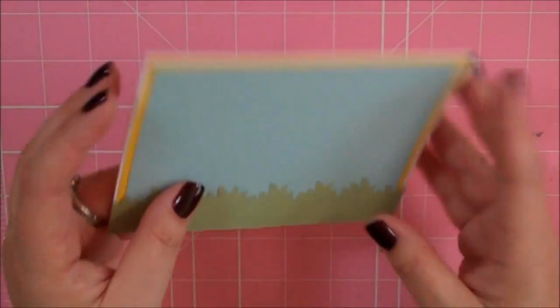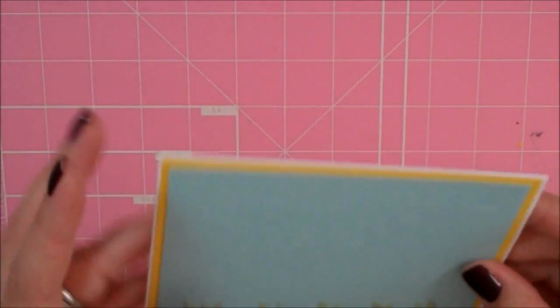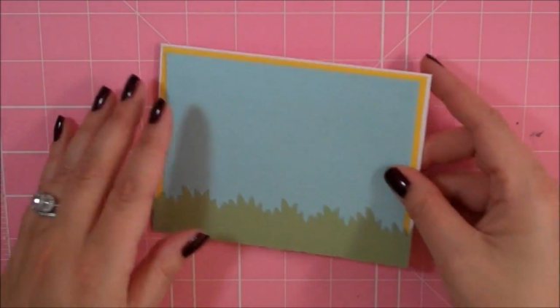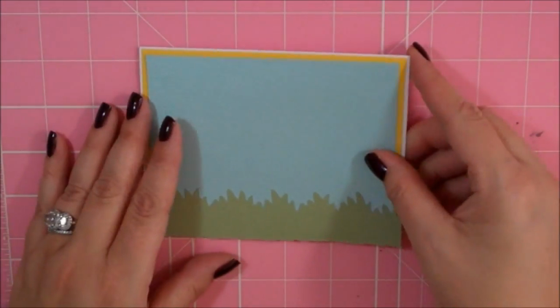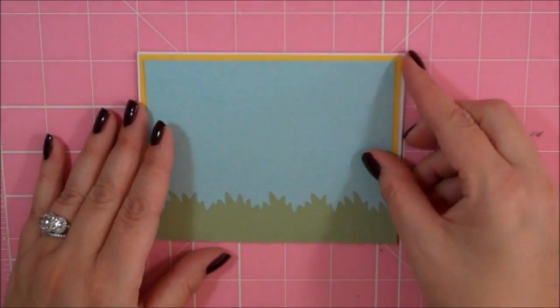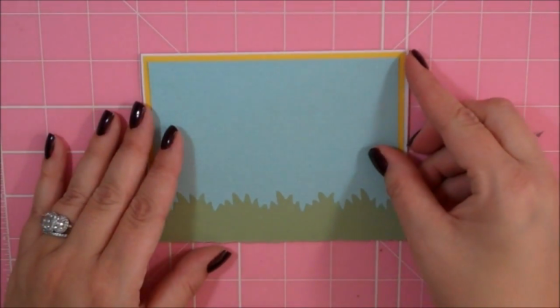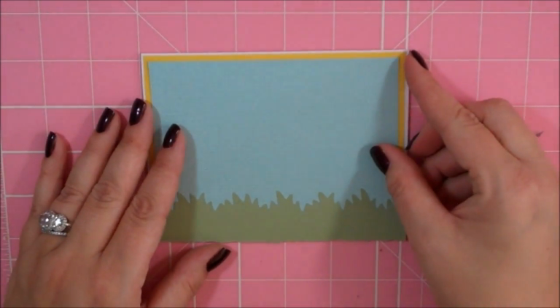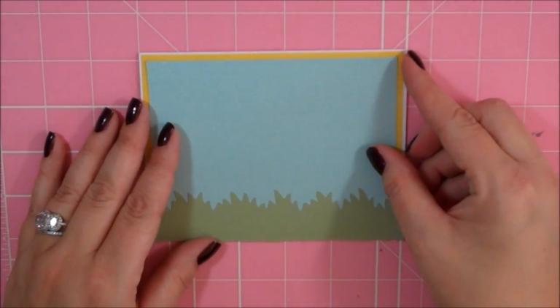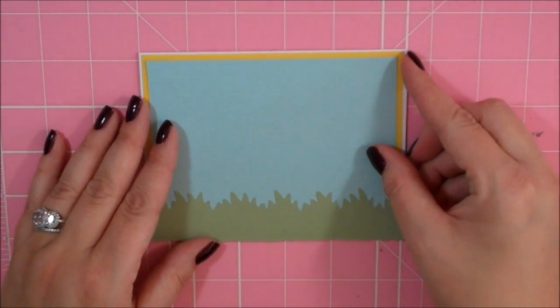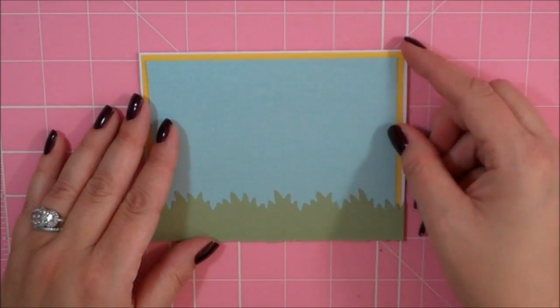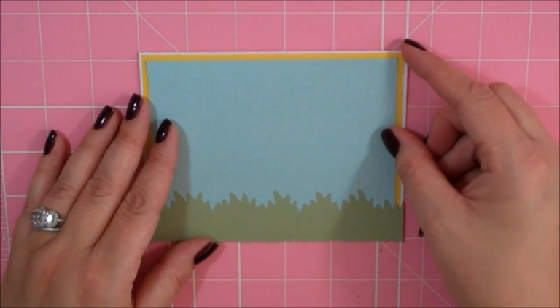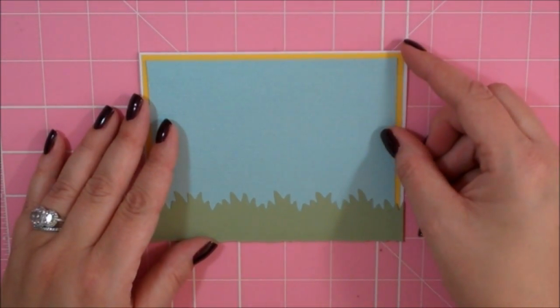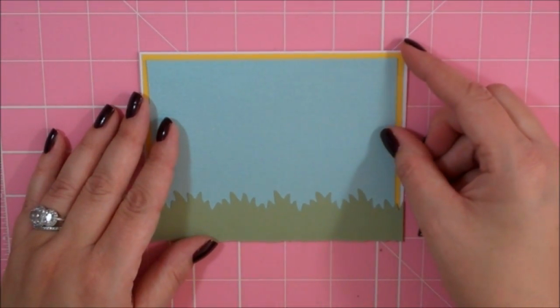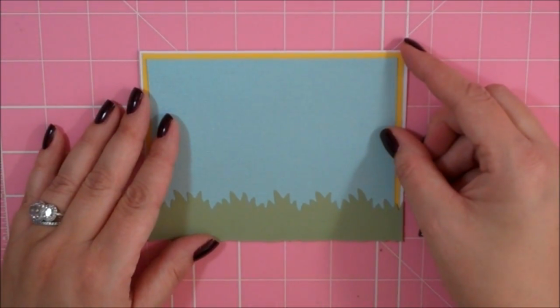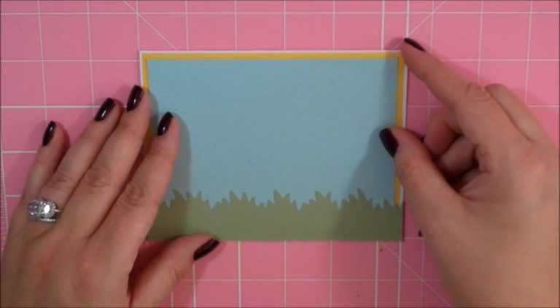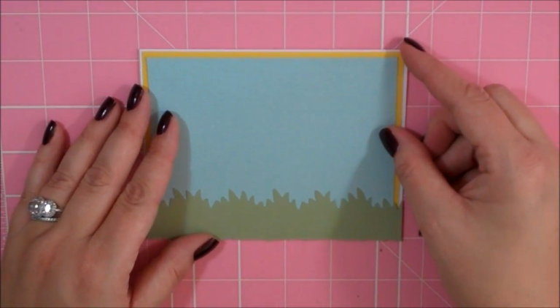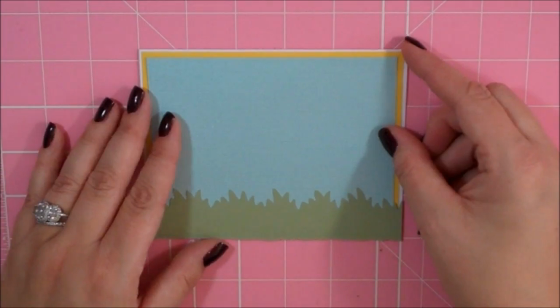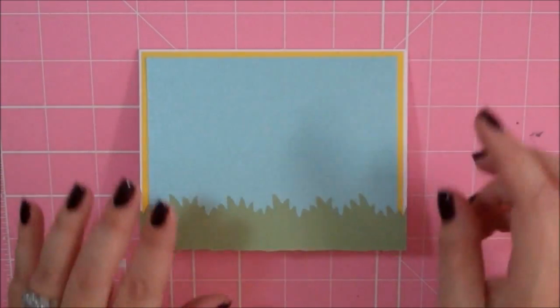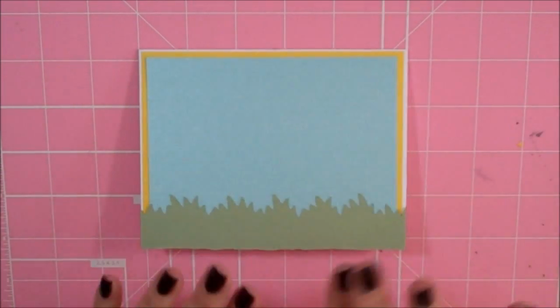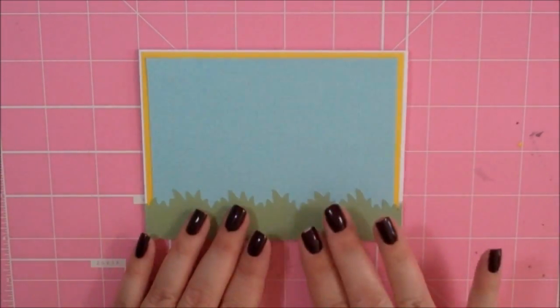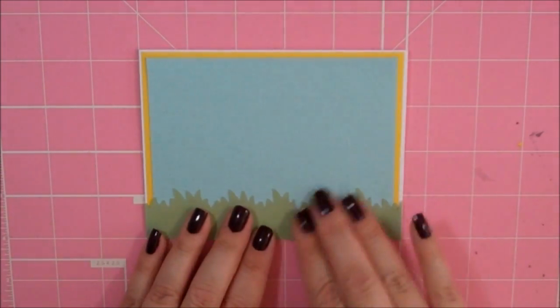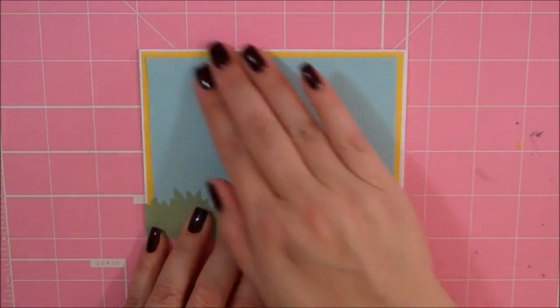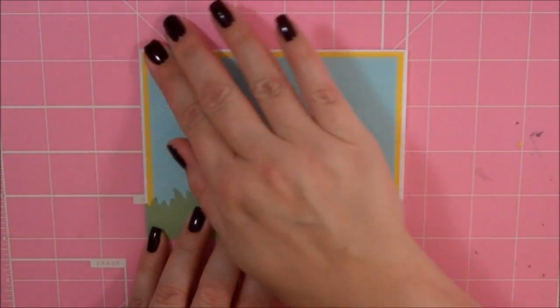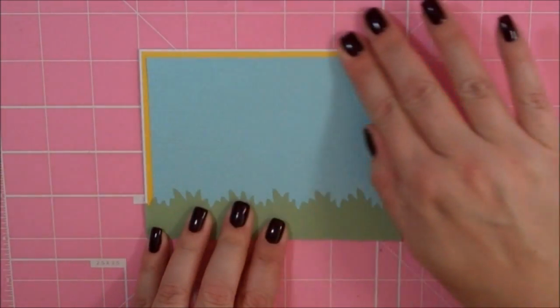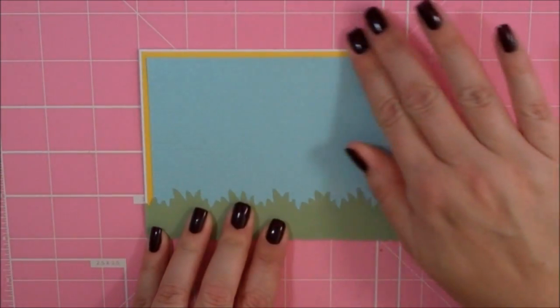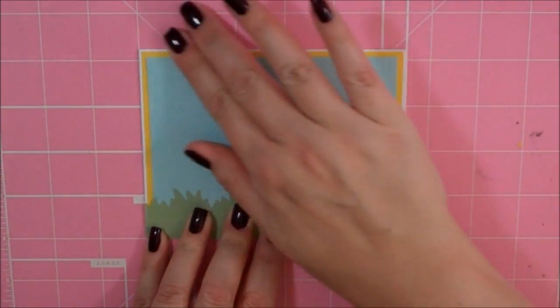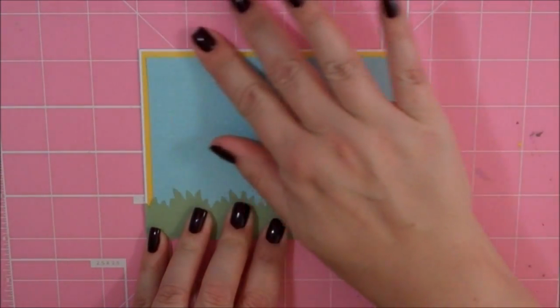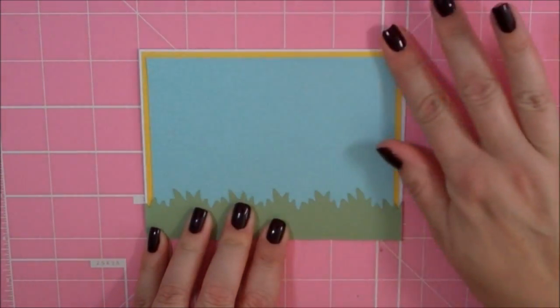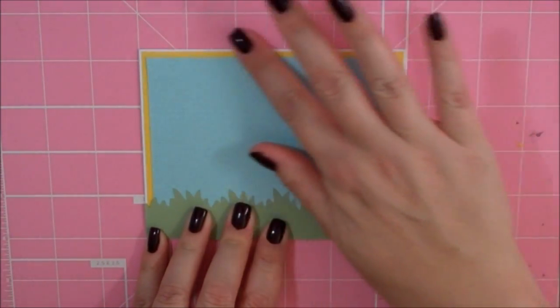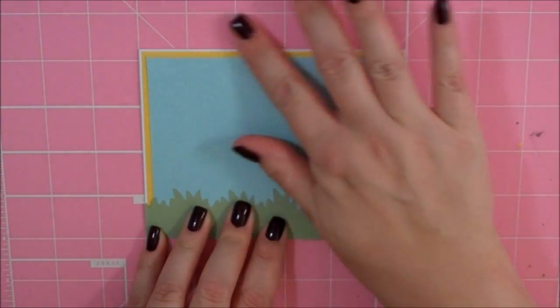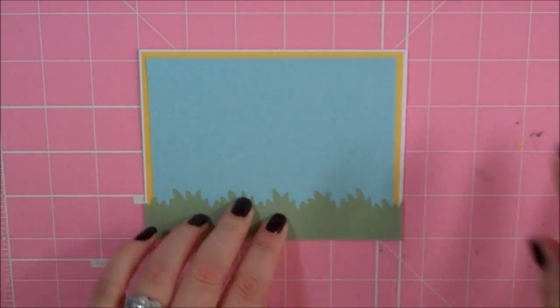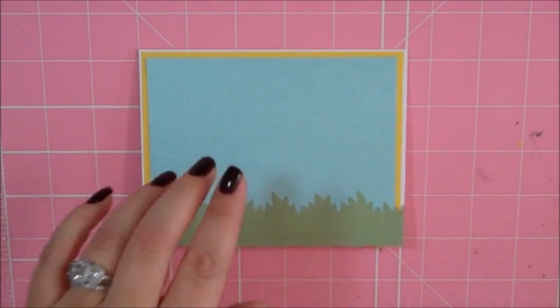Now I'm going to lay some stuff out first before I start adhering it down, so I have to lay it out first so I know where to put my sentiment.